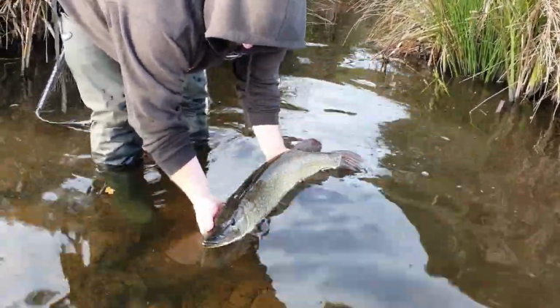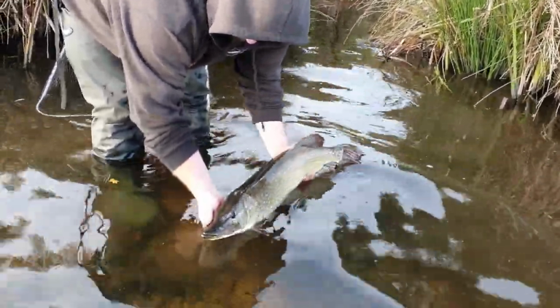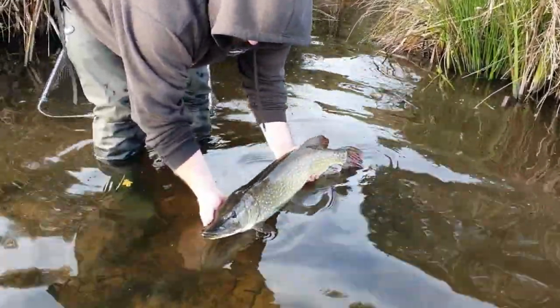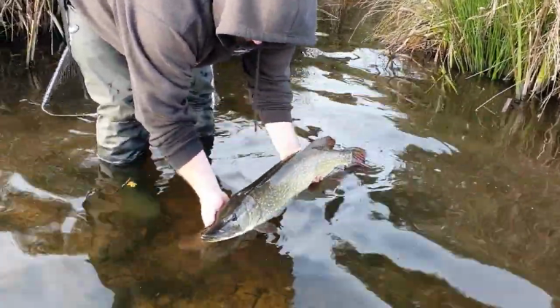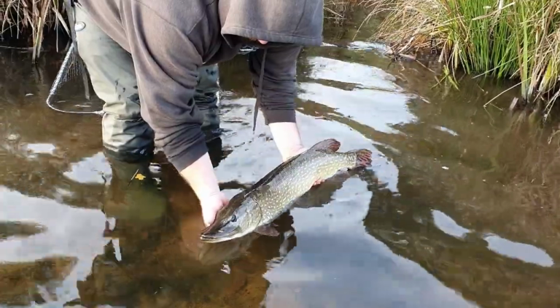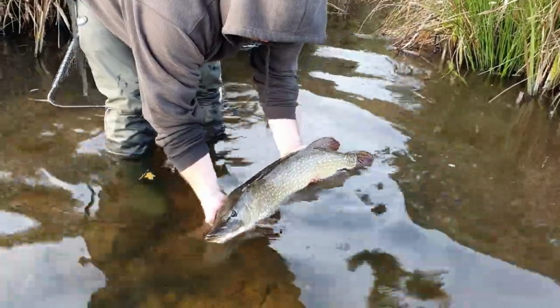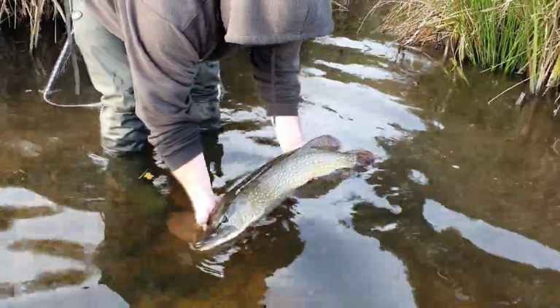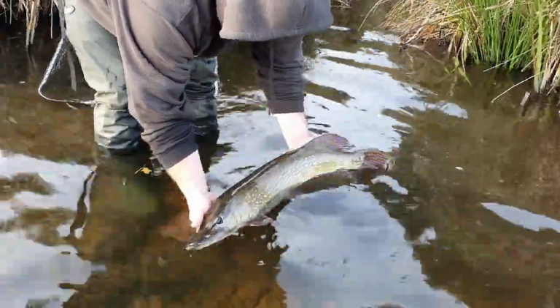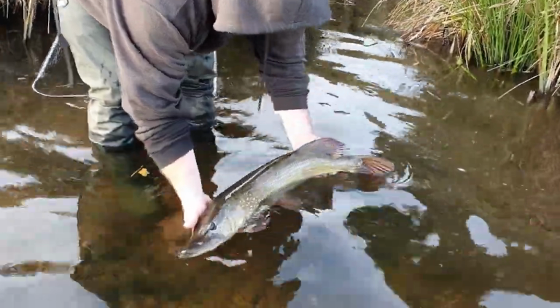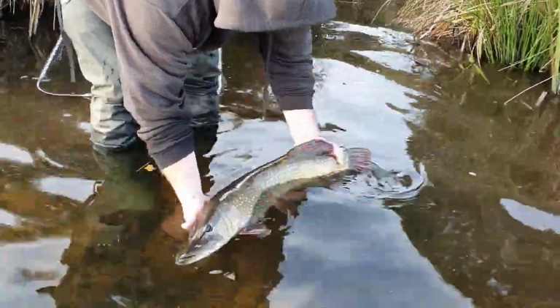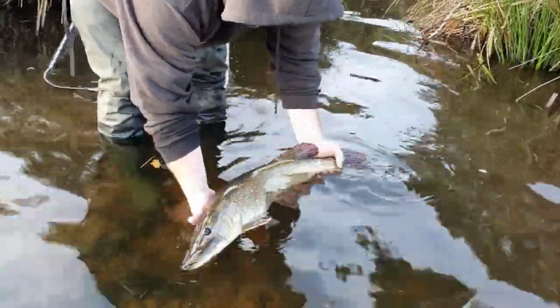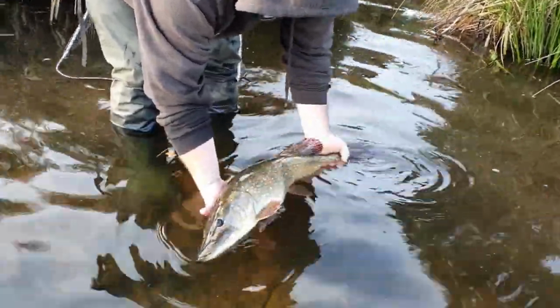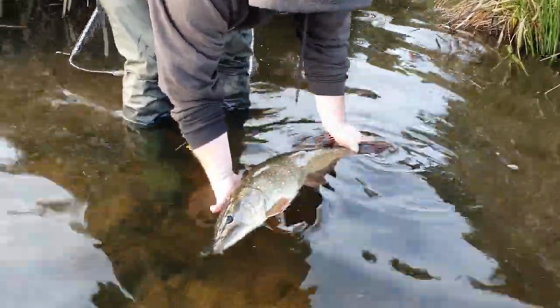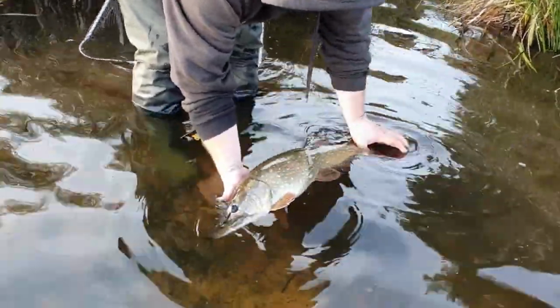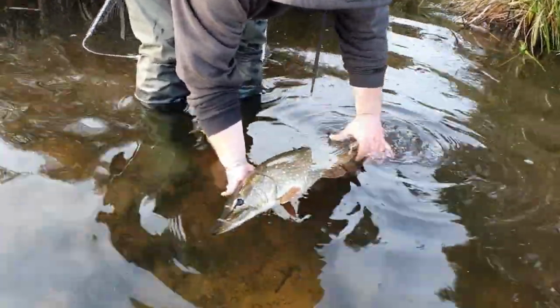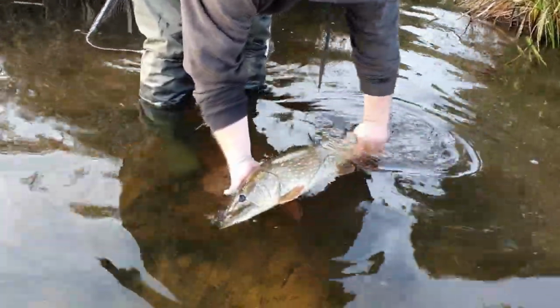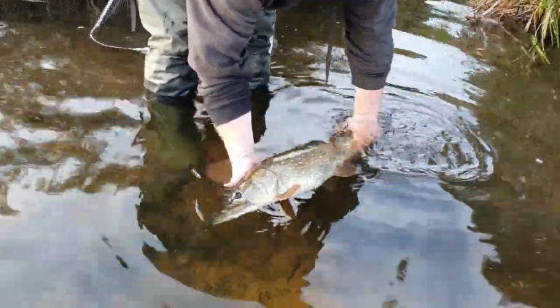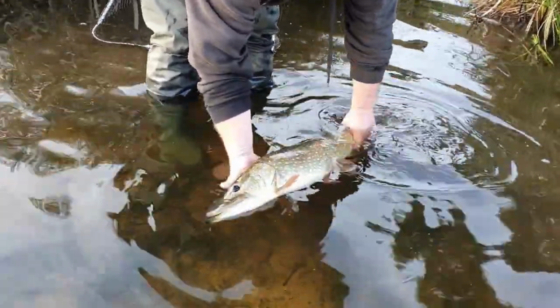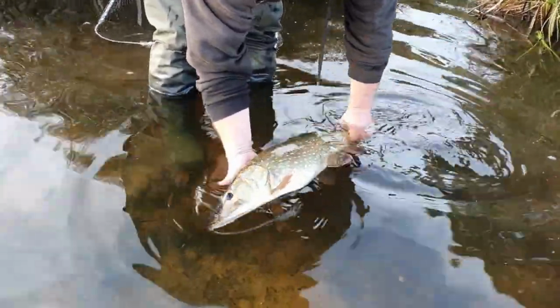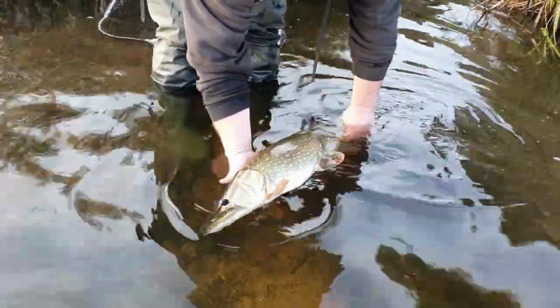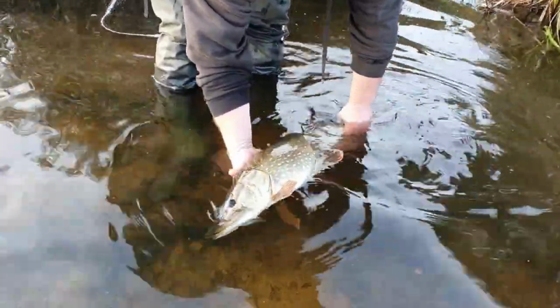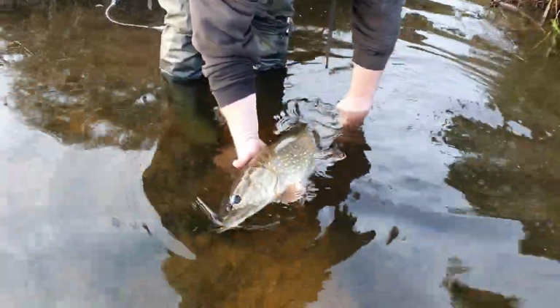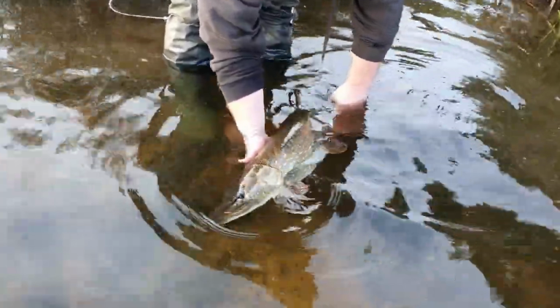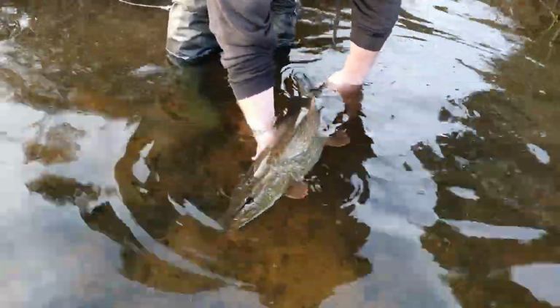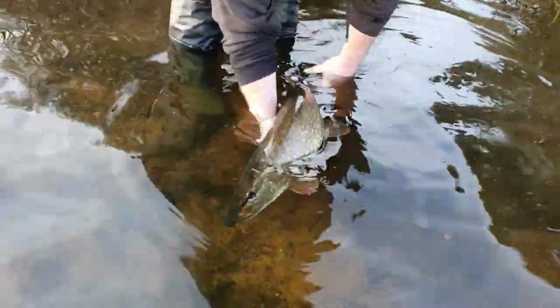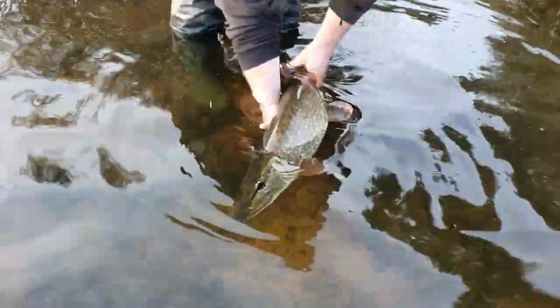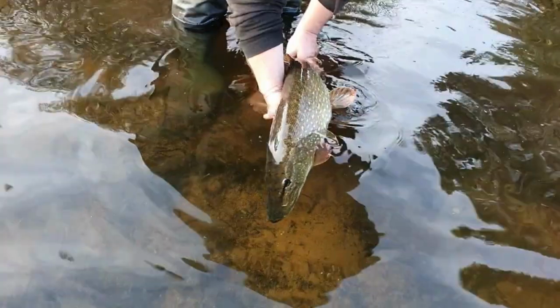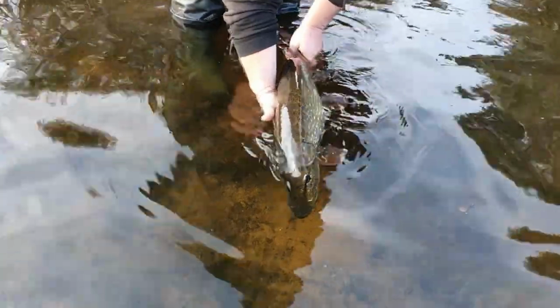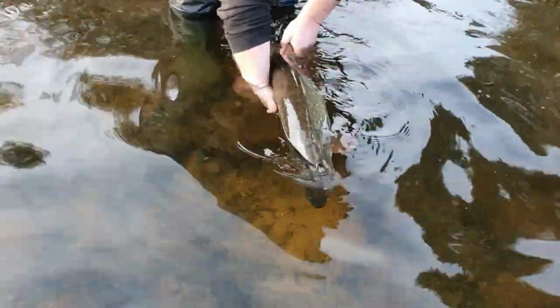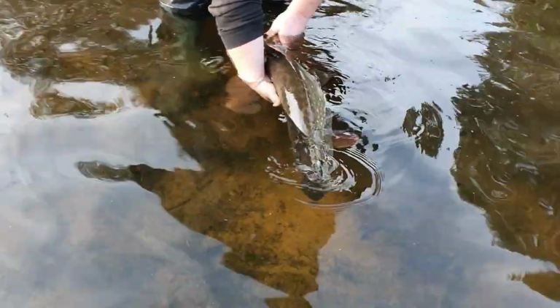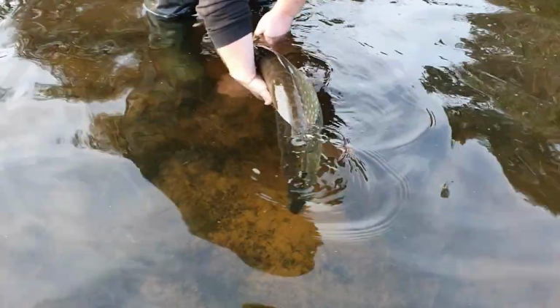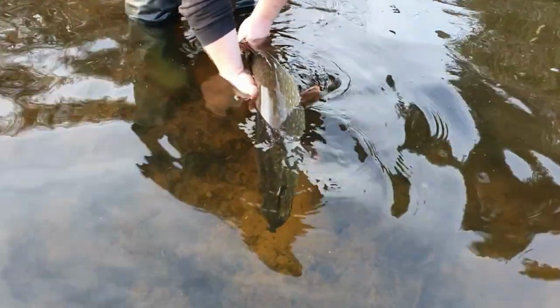Beautiful pike — just look at the colours on it. It's time. Ready to go back. Feeding well — off she goes.